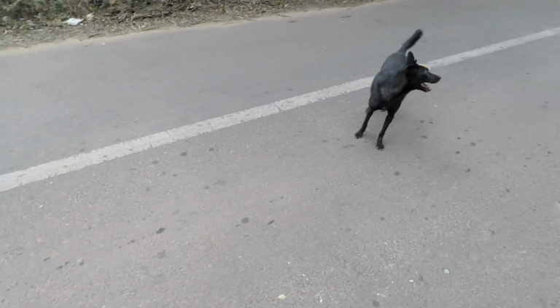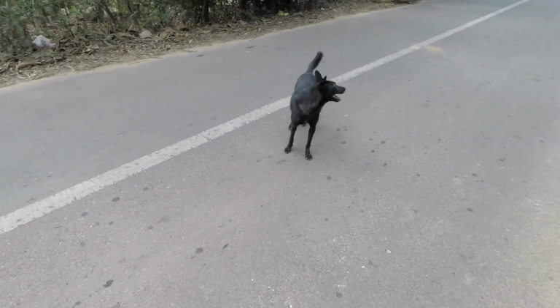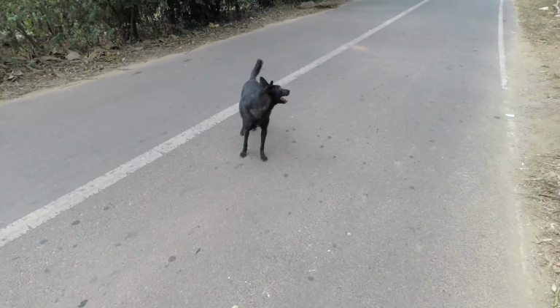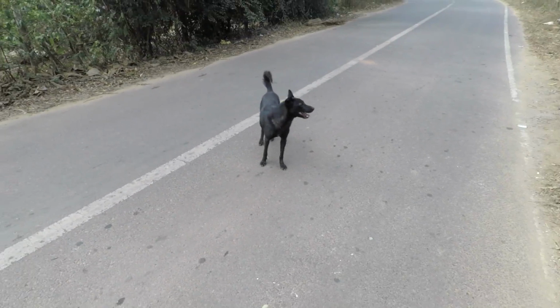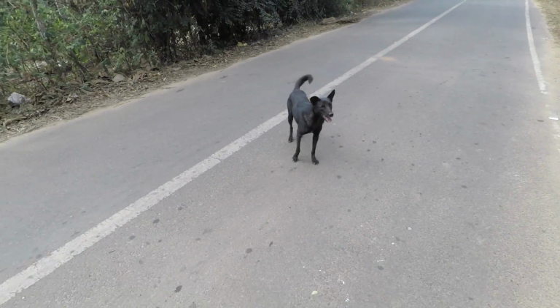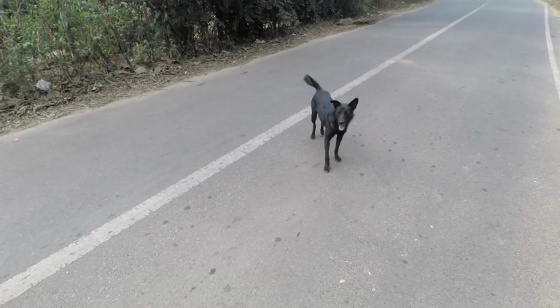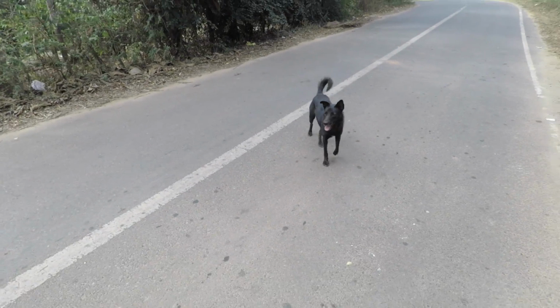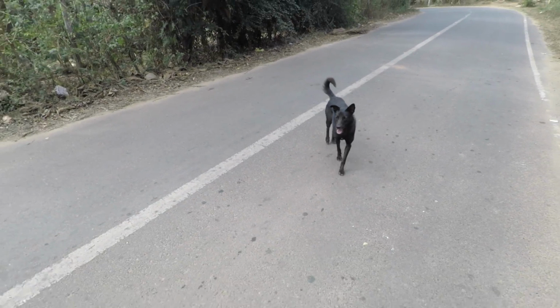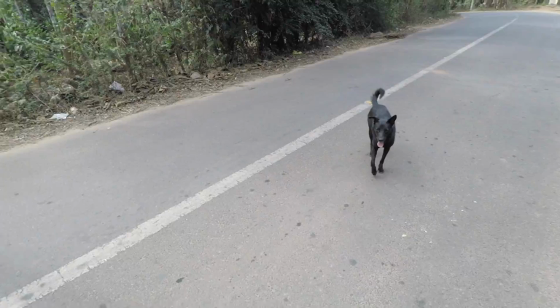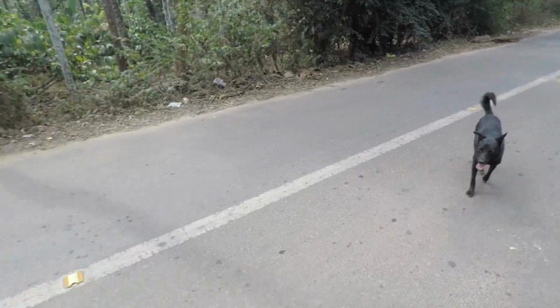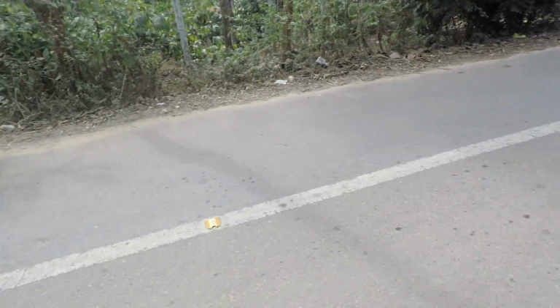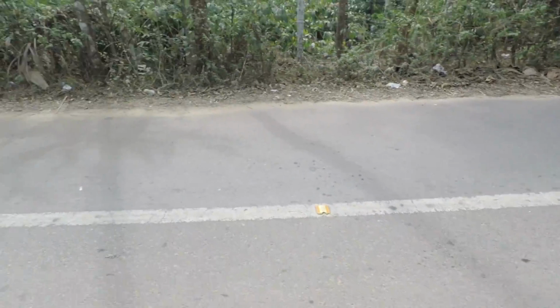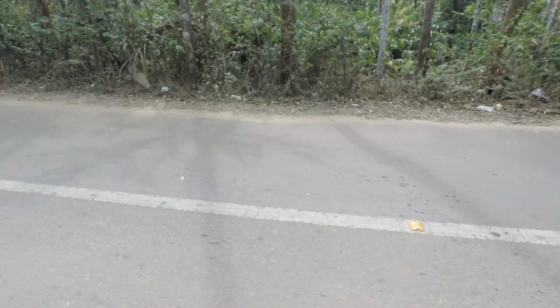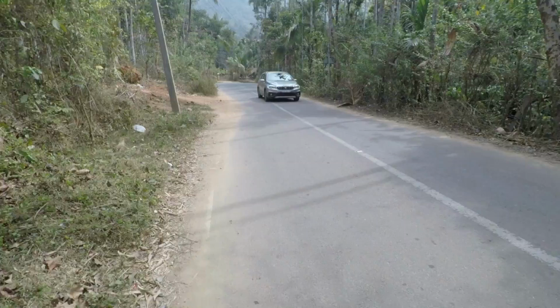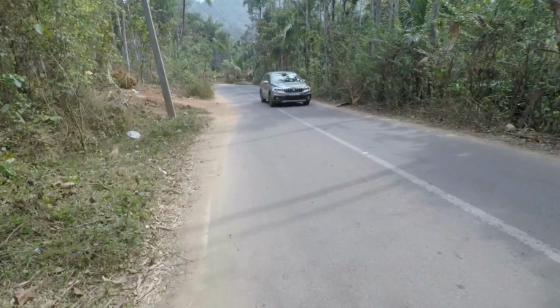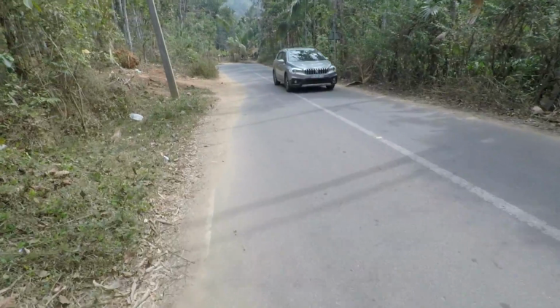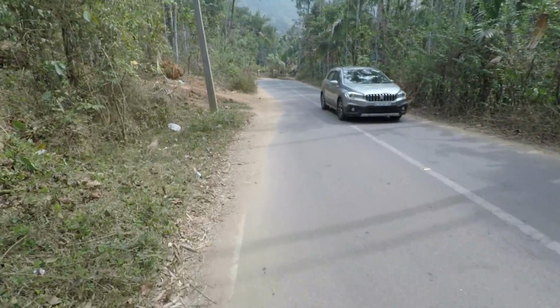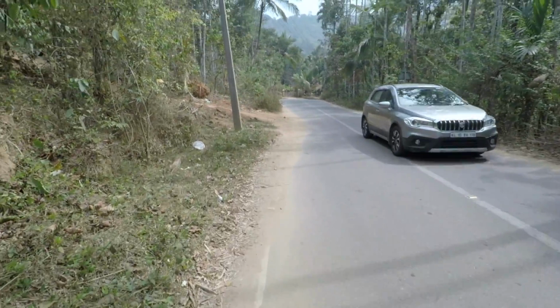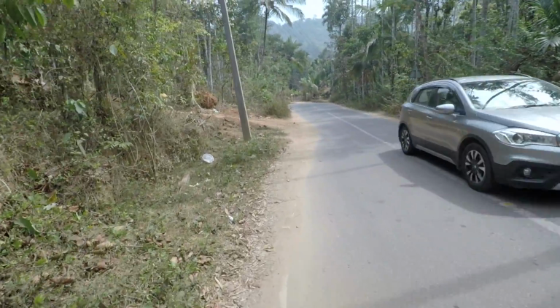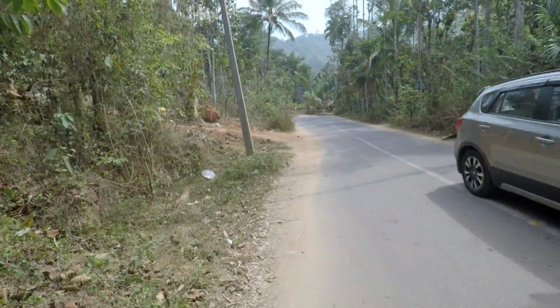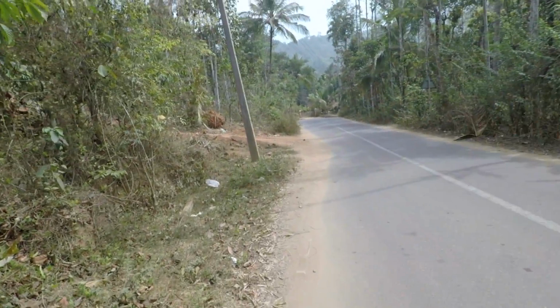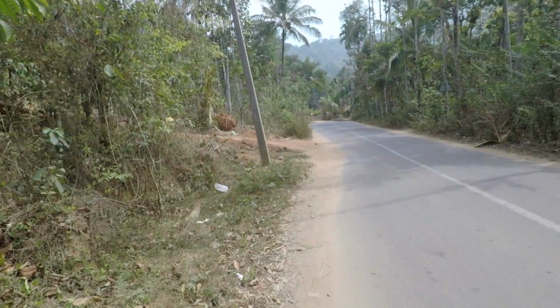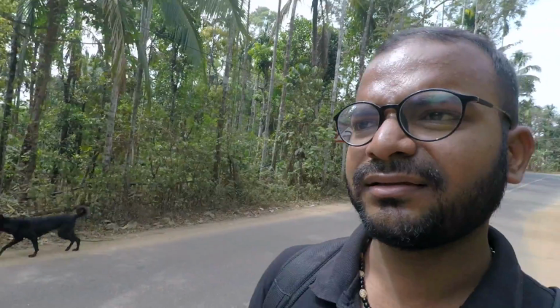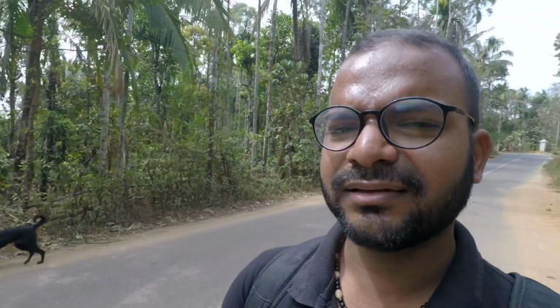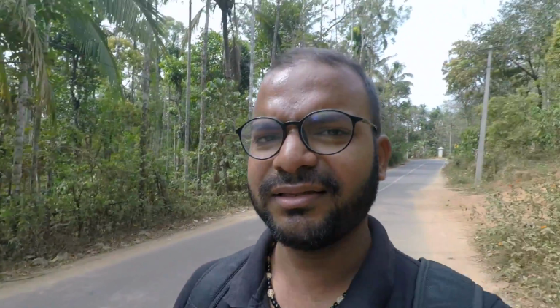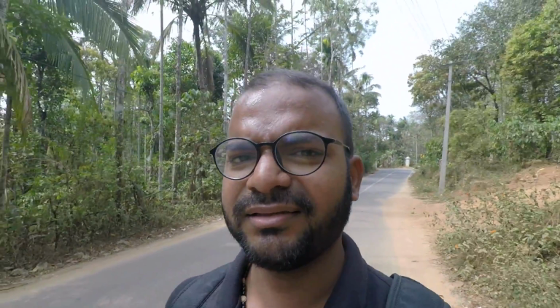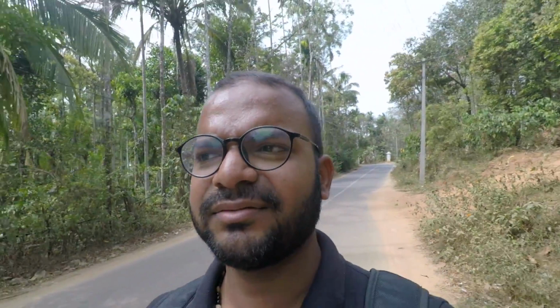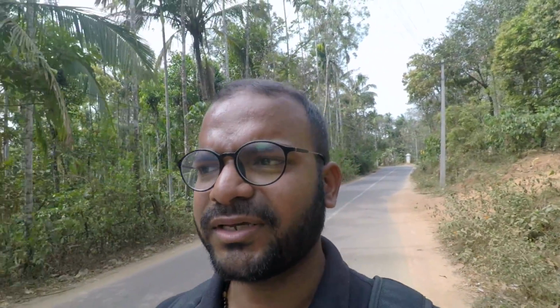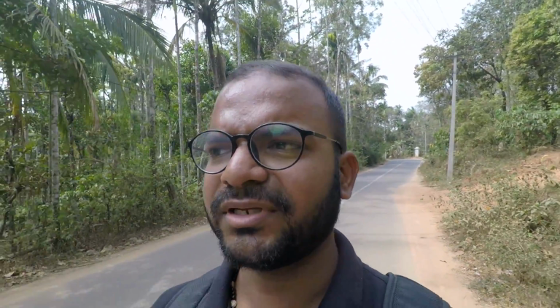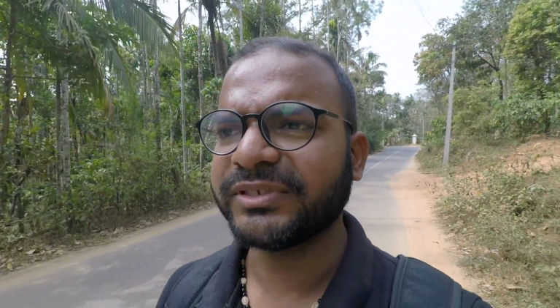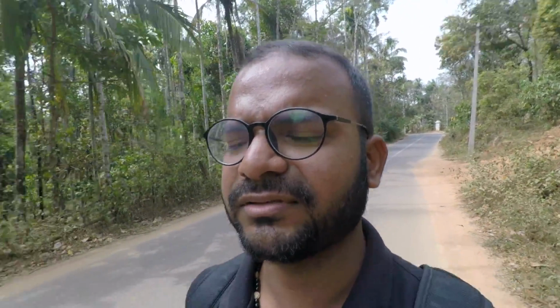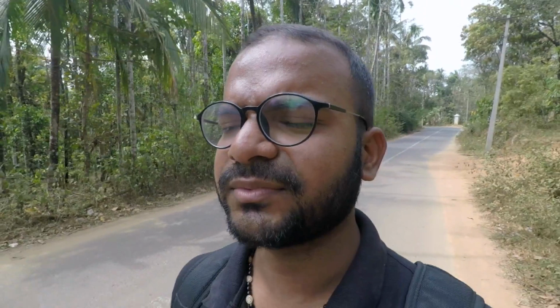So this dog has decided to follow me. I think he thinks my camera is a biscuit or something.